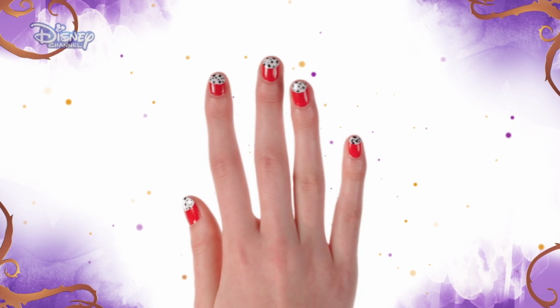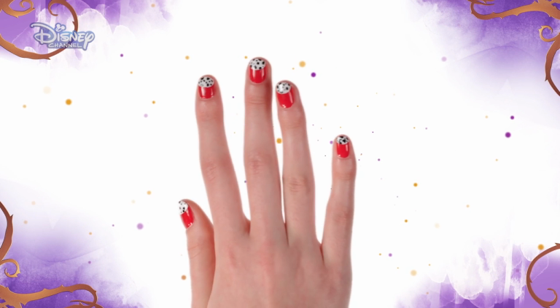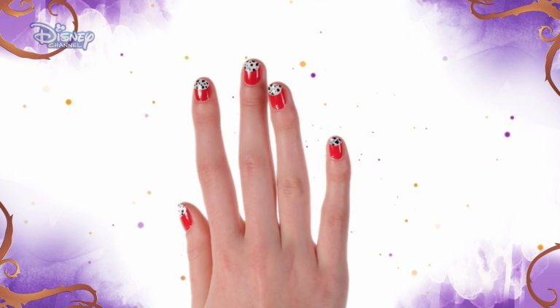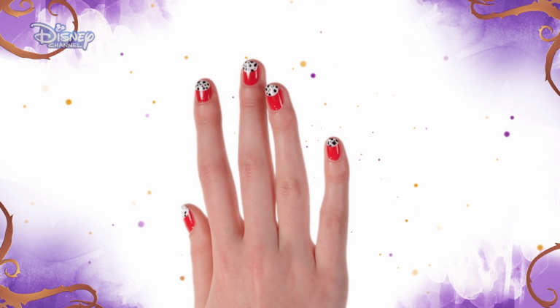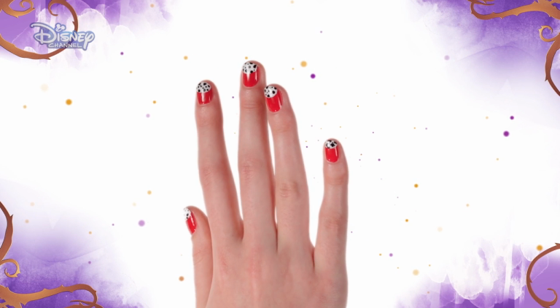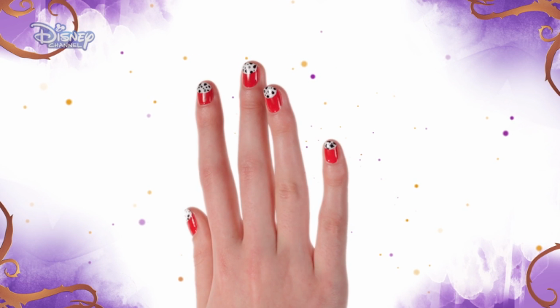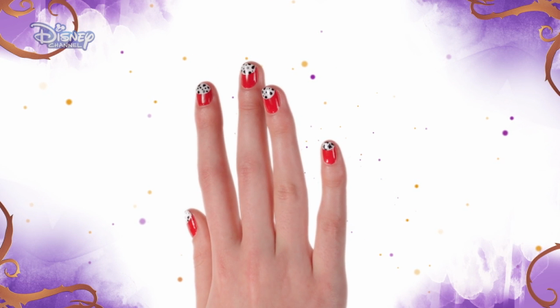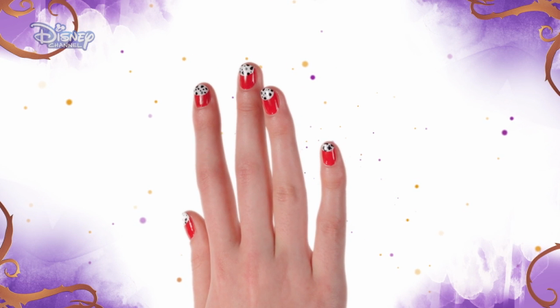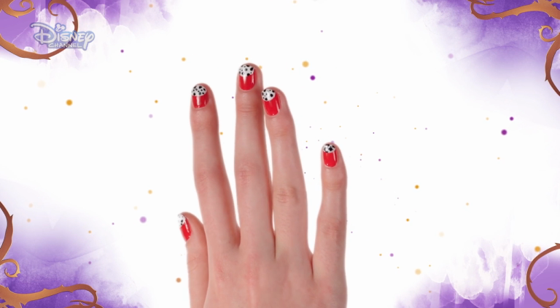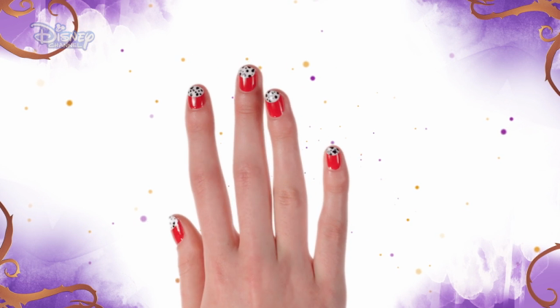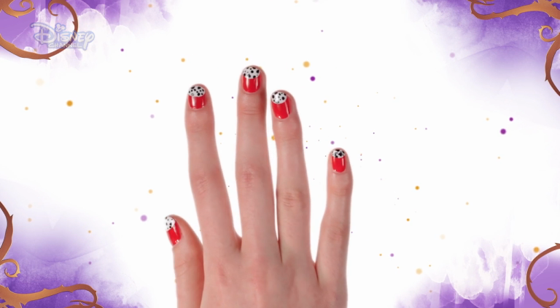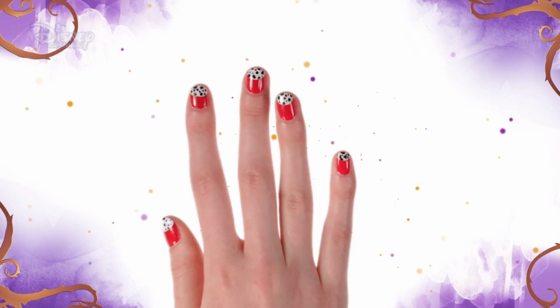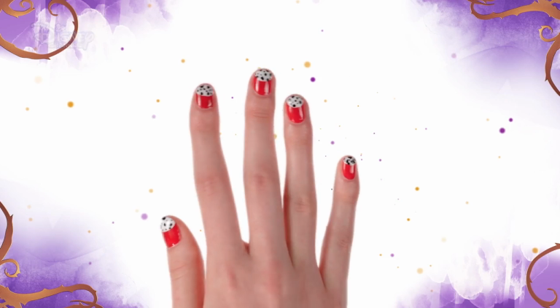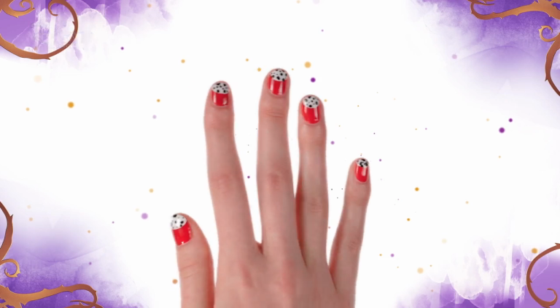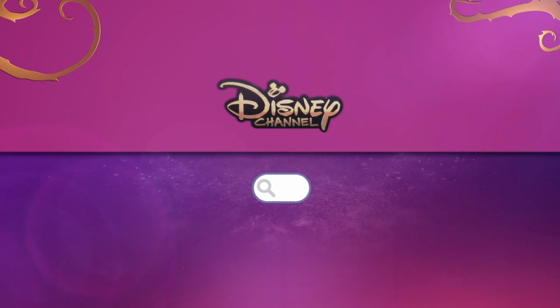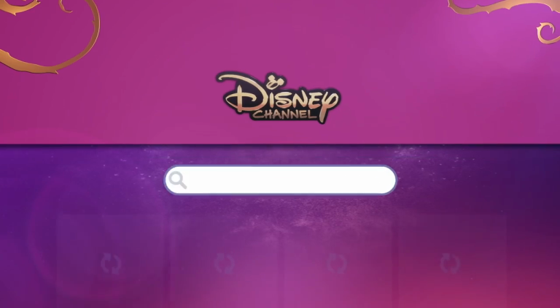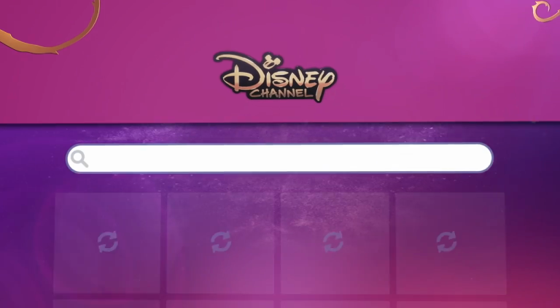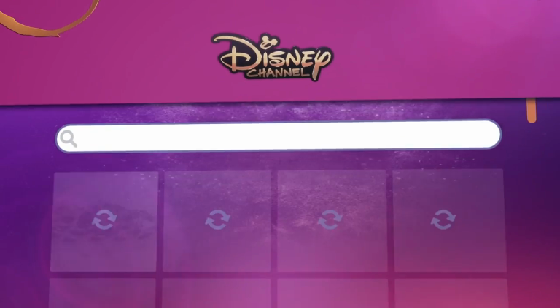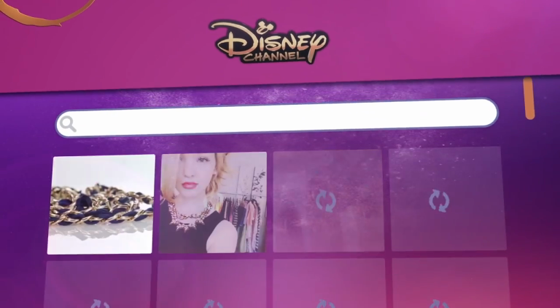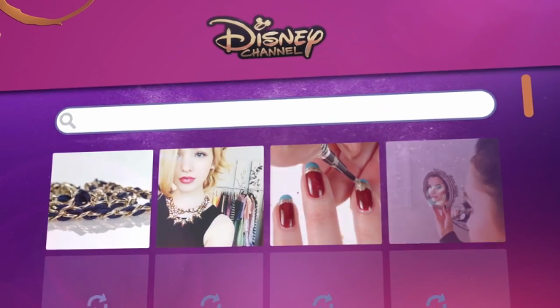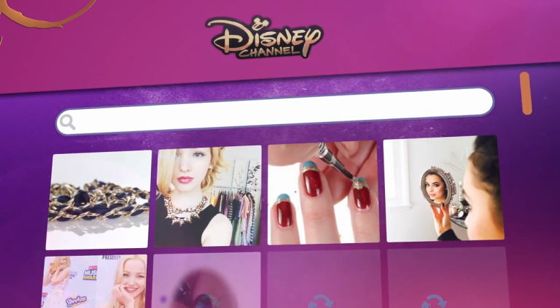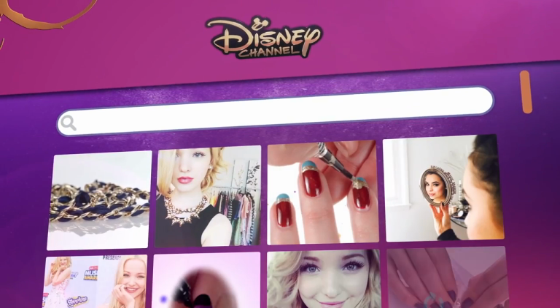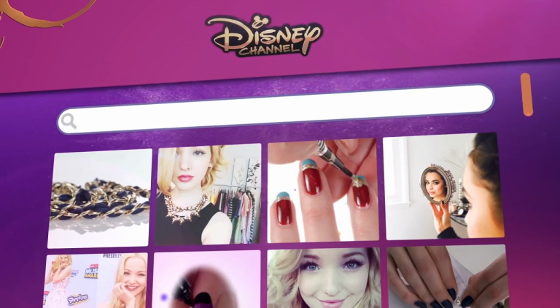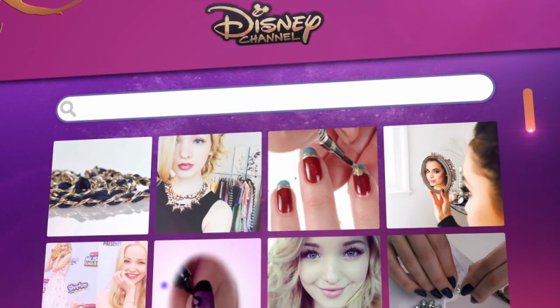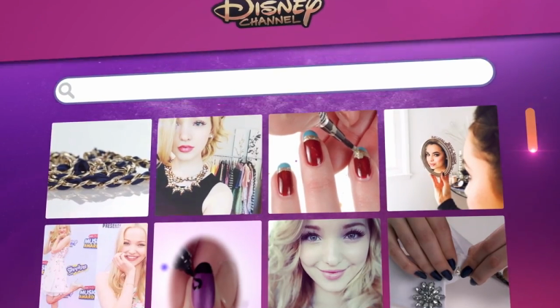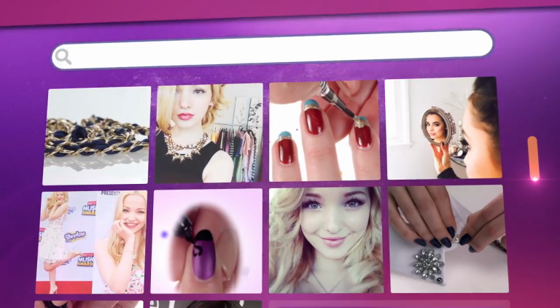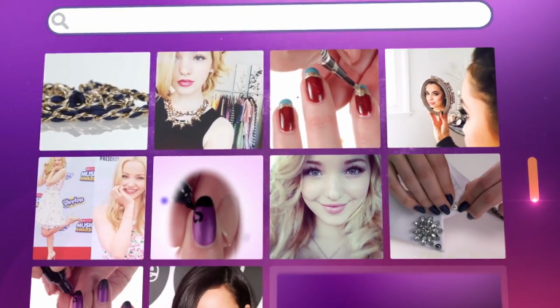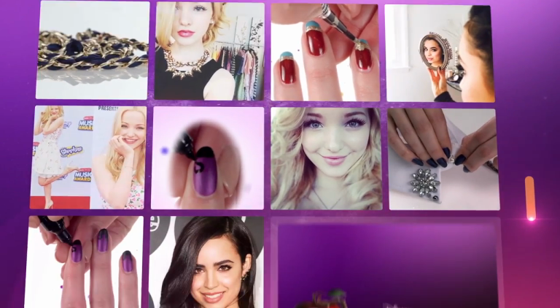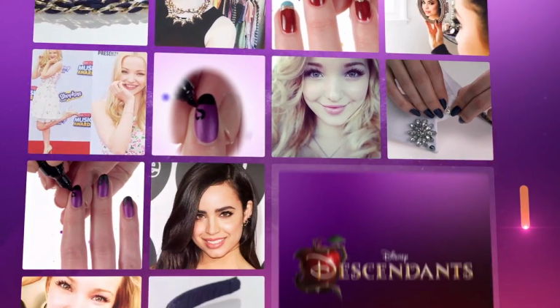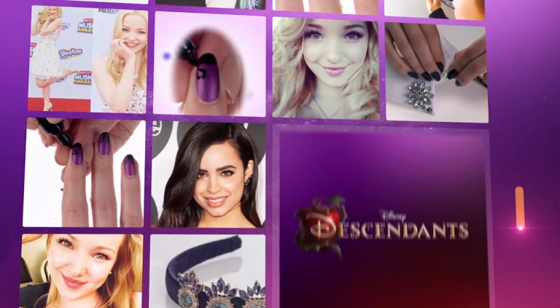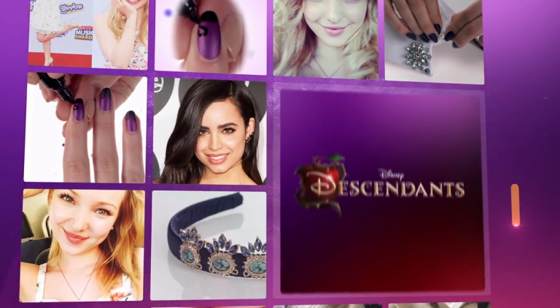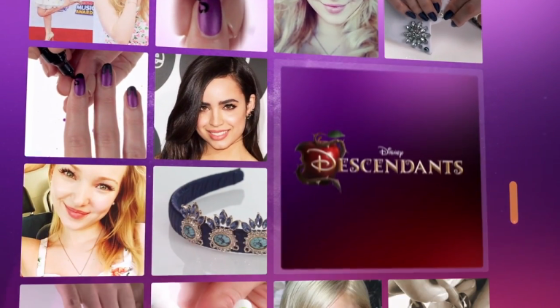Make sure you catch Descendants only on Disney Channel. And for even more nail art, visit the Disney Channel website.